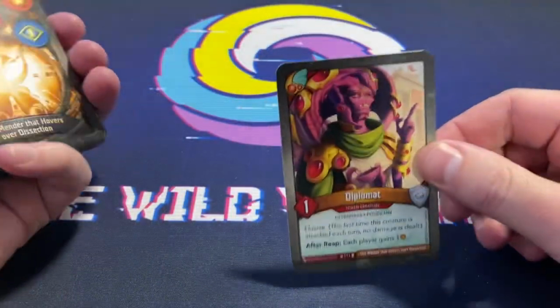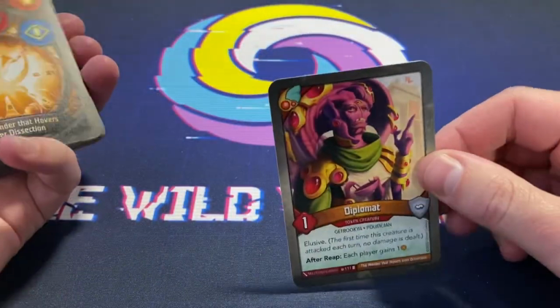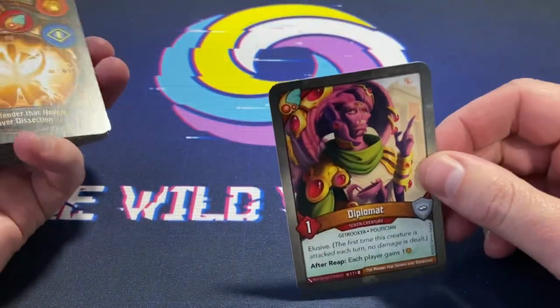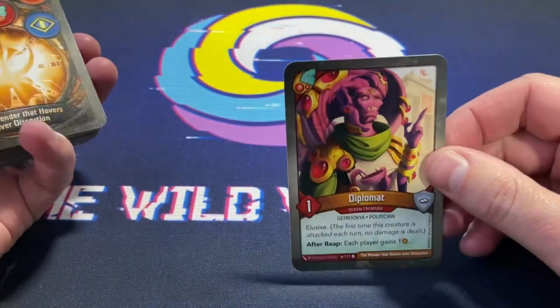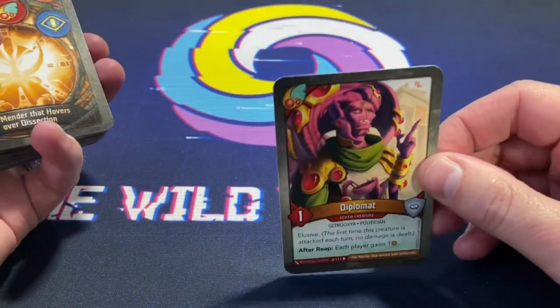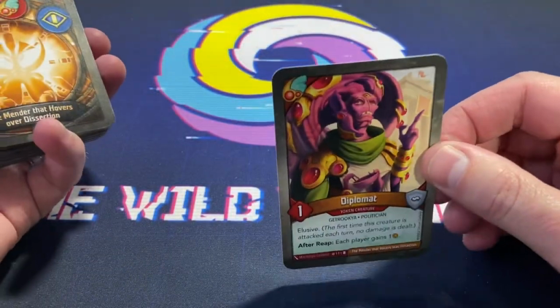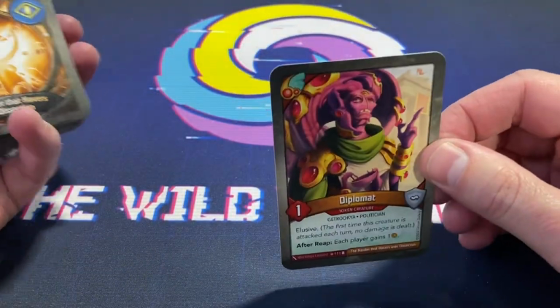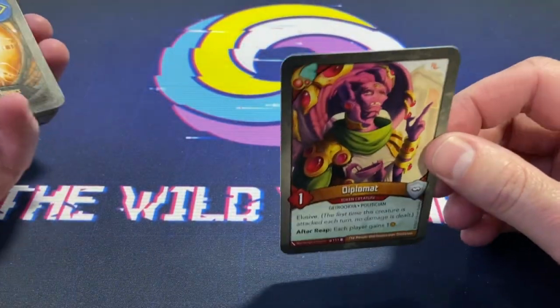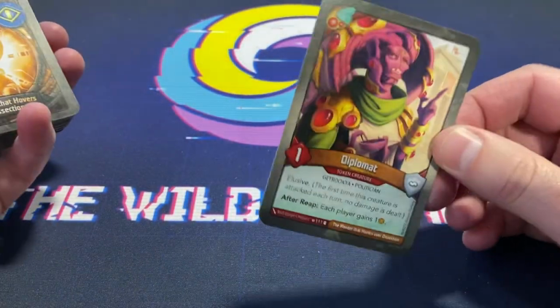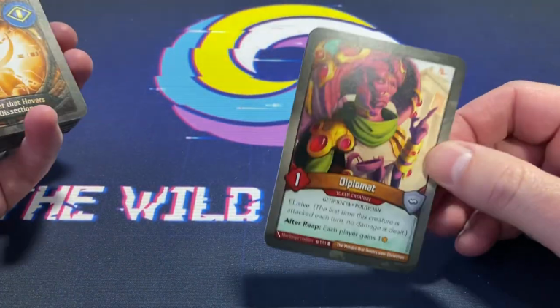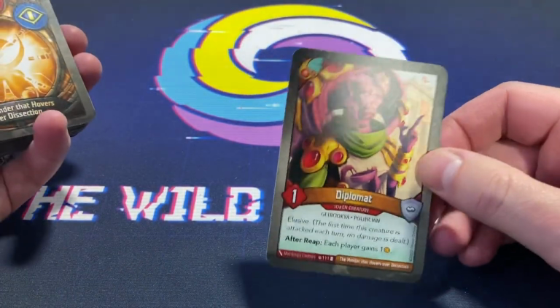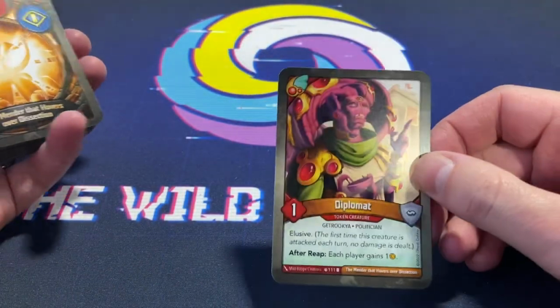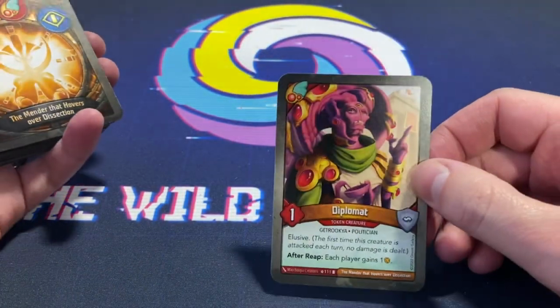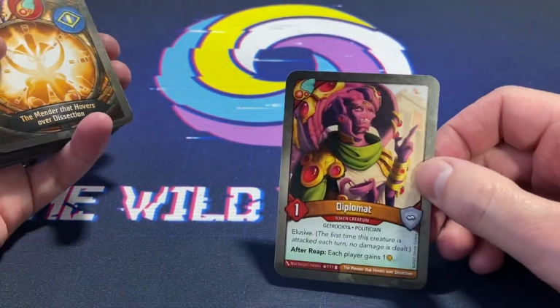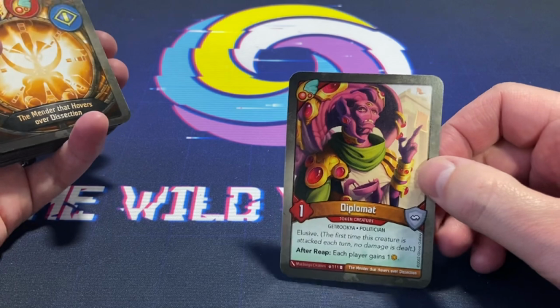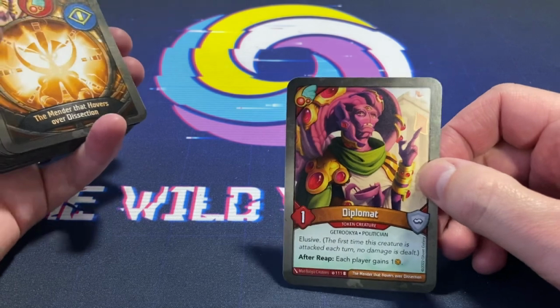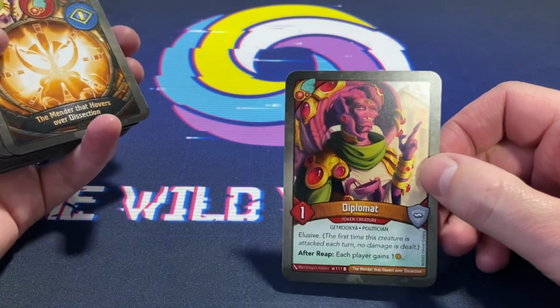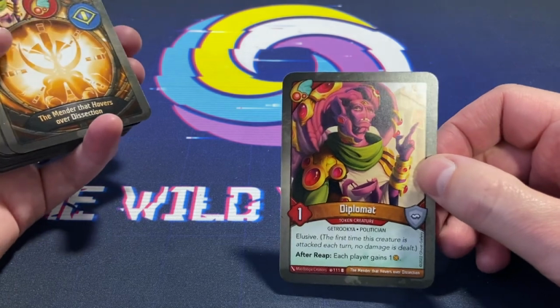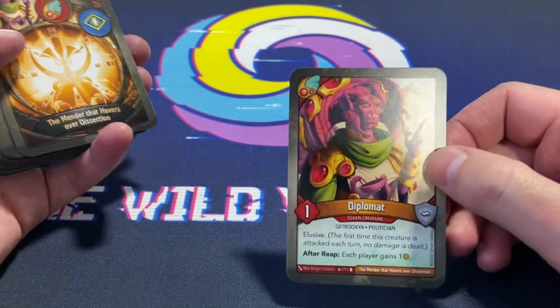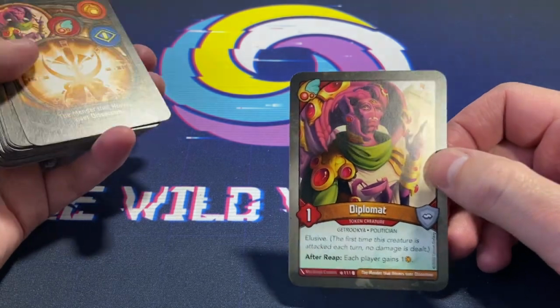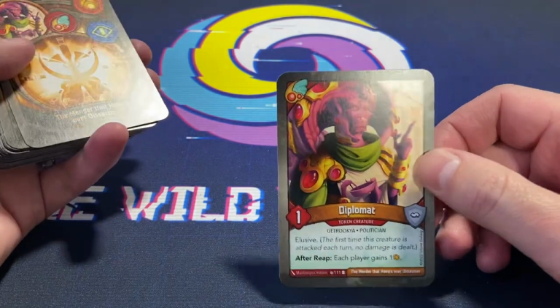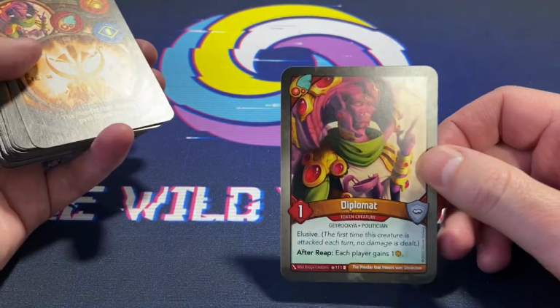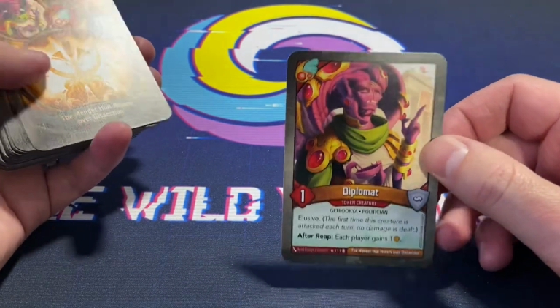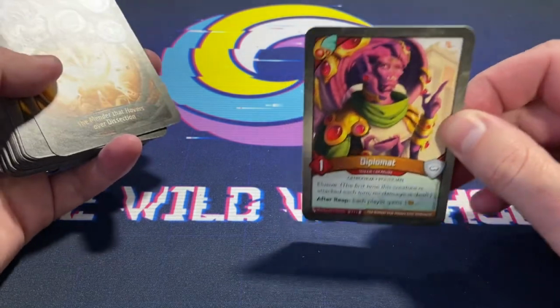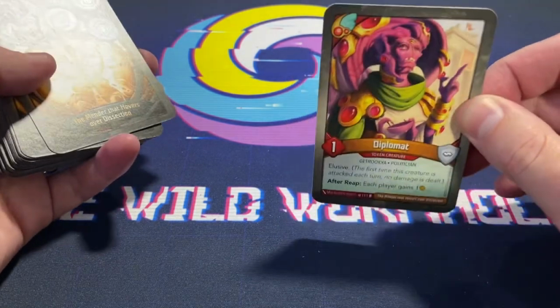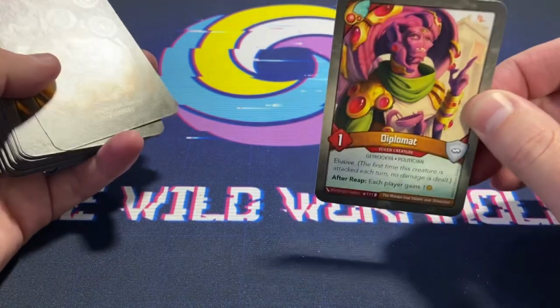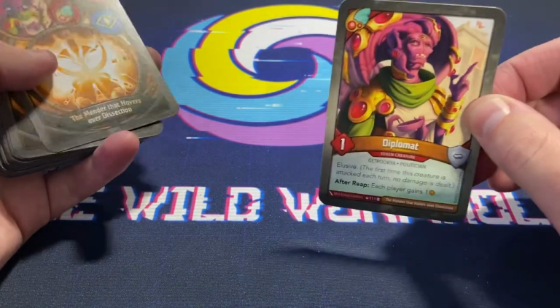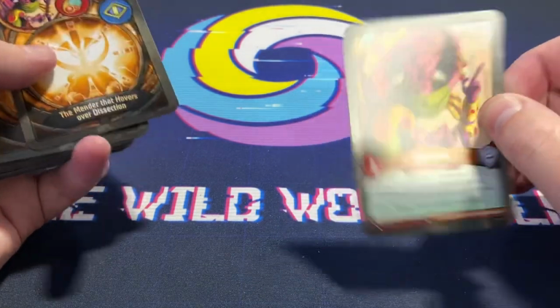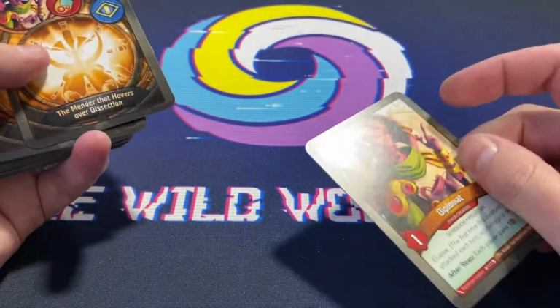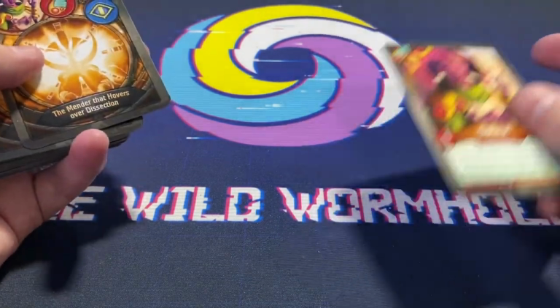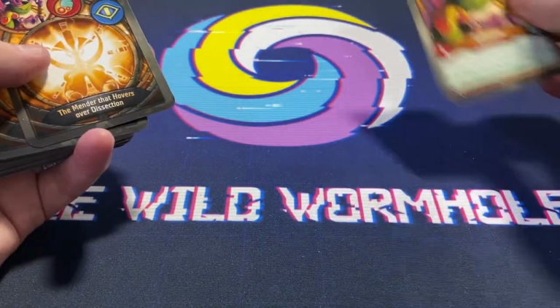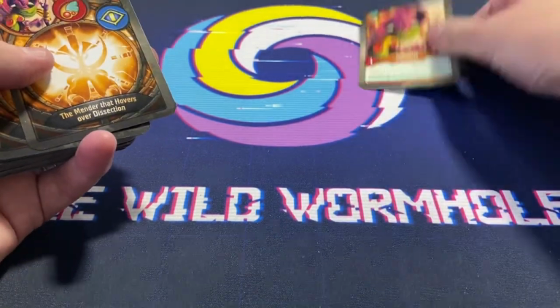Diplomat is our token — elusive. After each player gains one amber, I want to go fast. Let's see if we can go fast. Diplomat will go up here first.